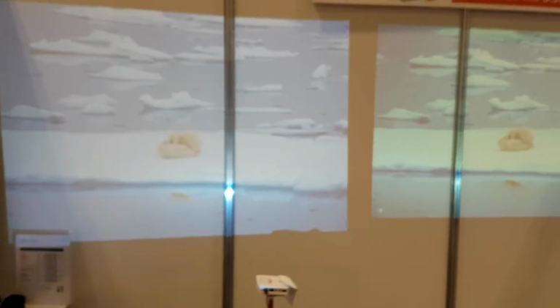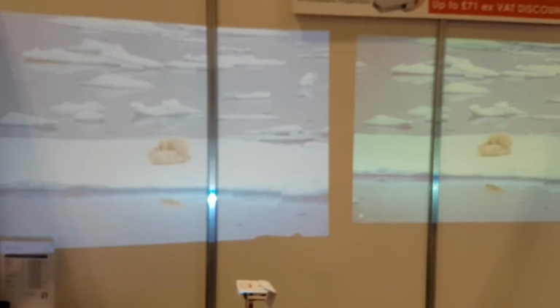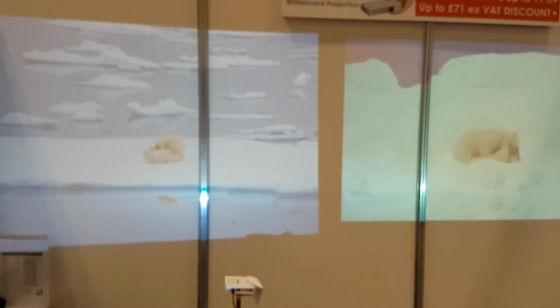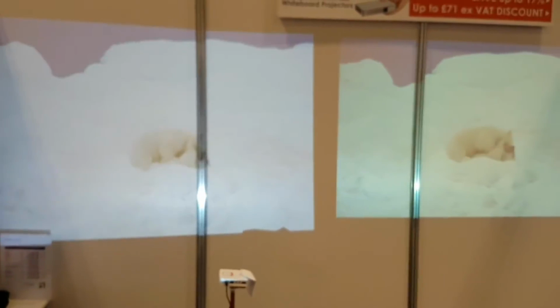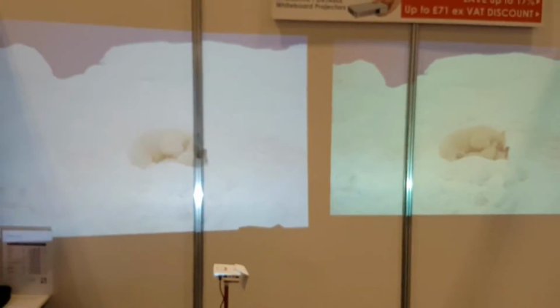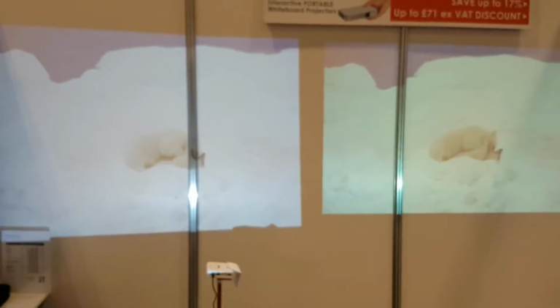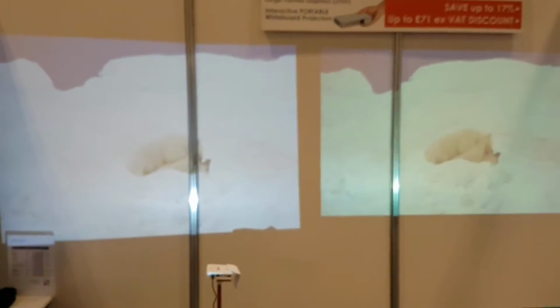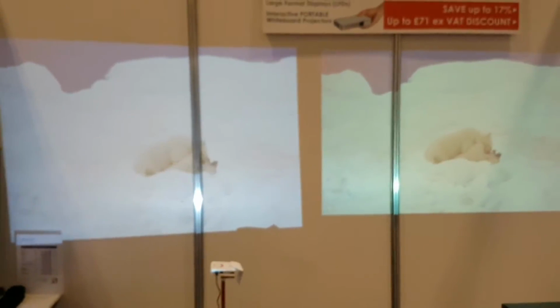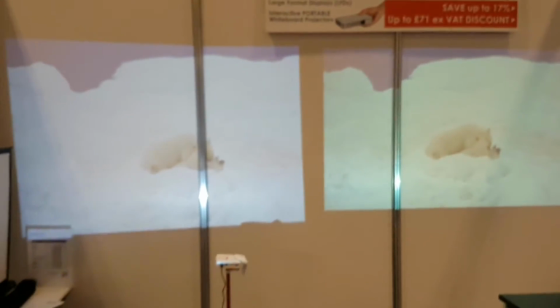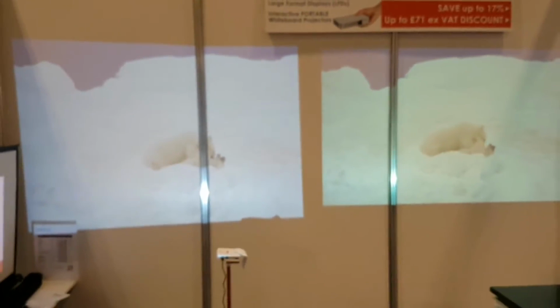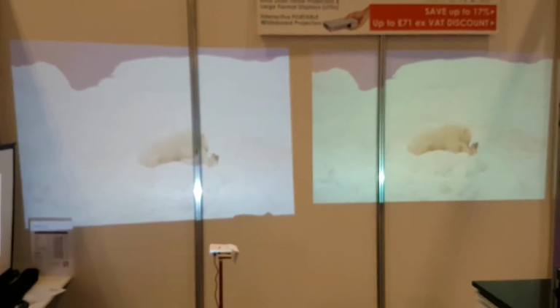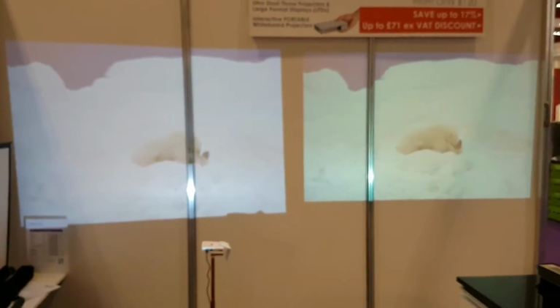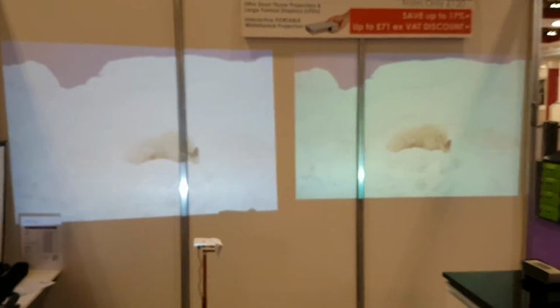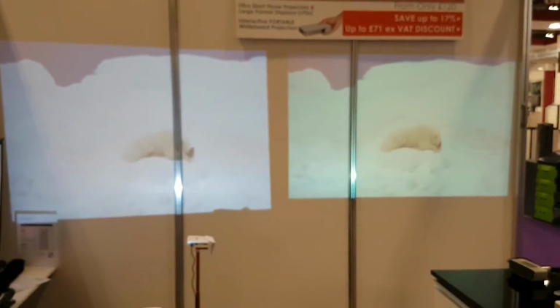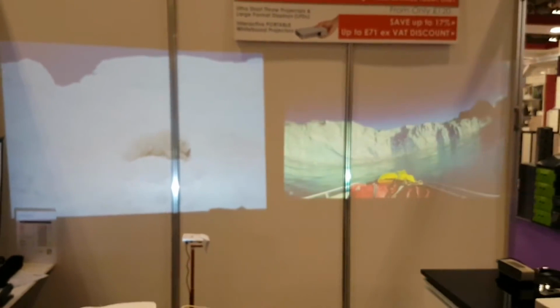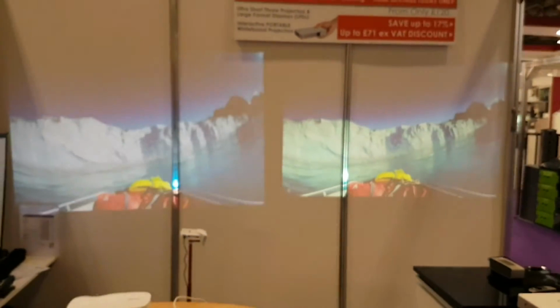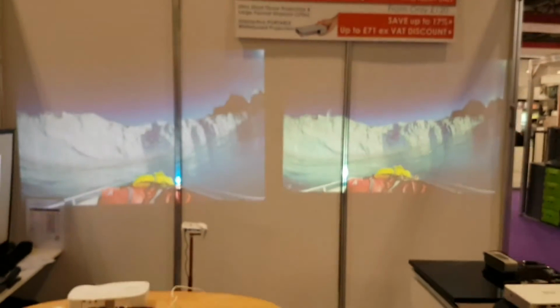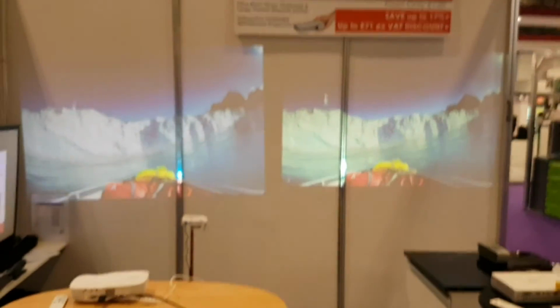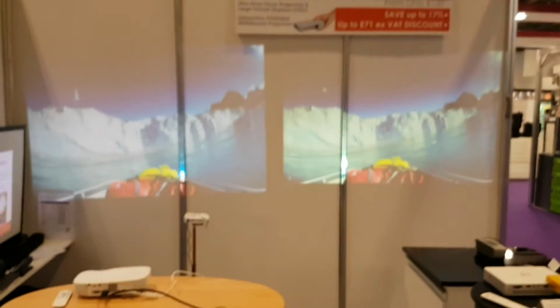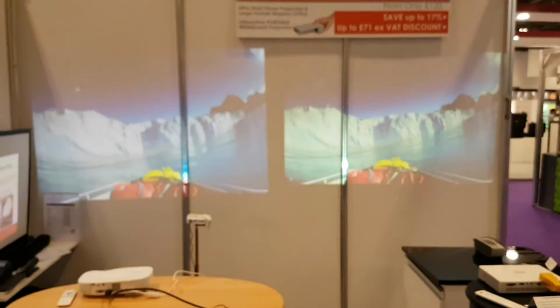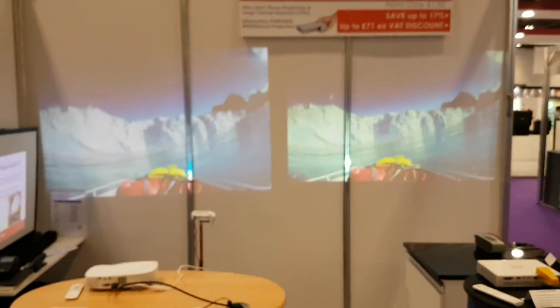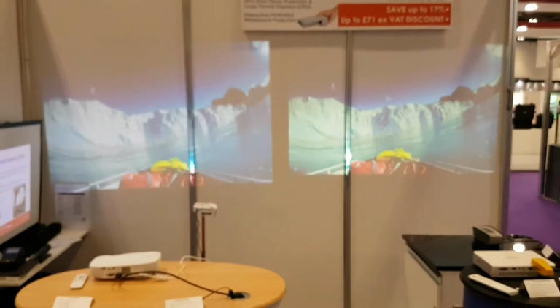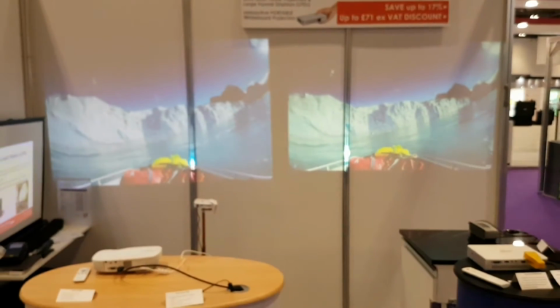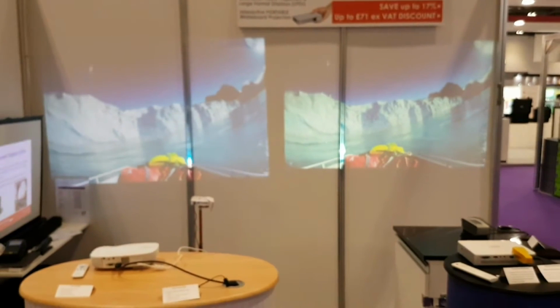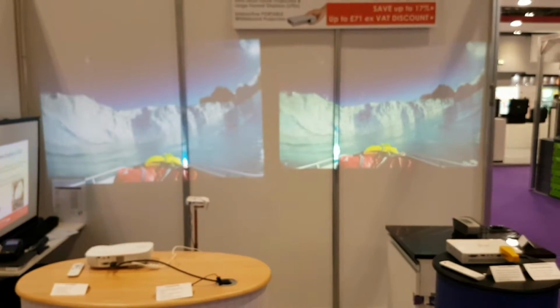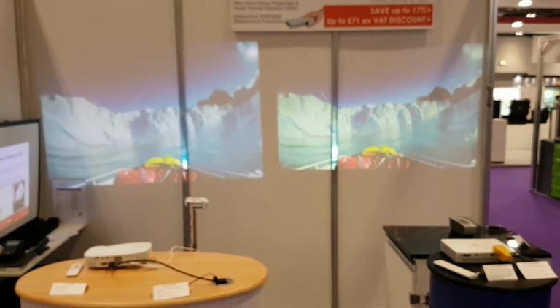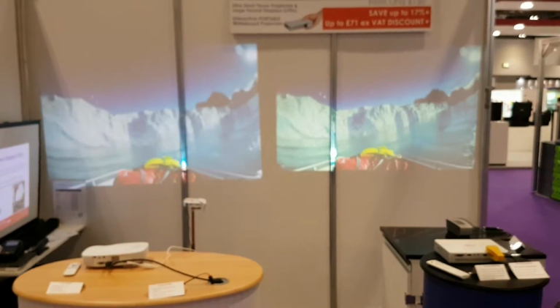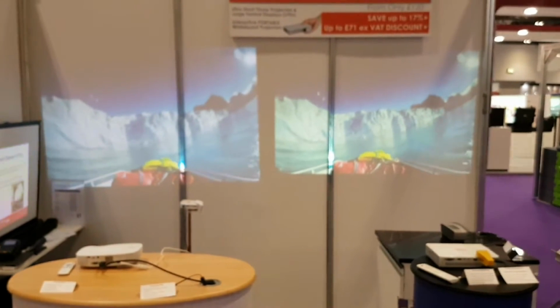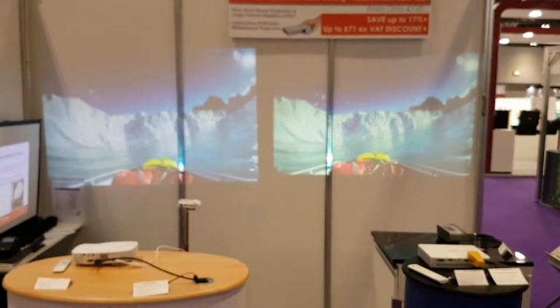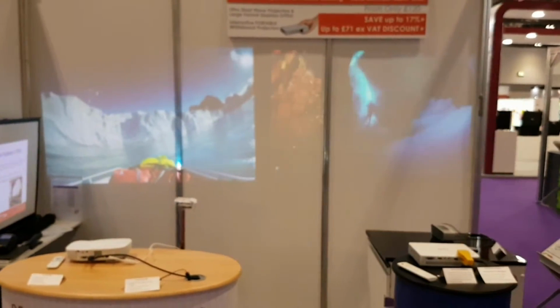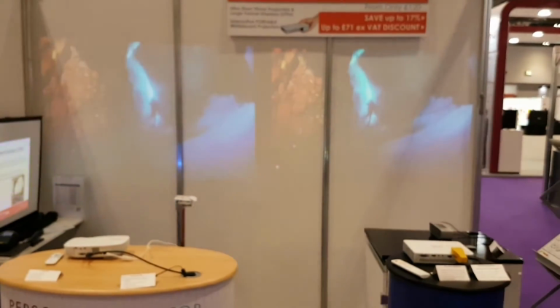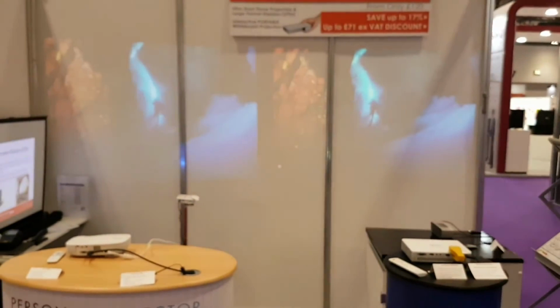This is how the picture qualities compare of the two projectors.